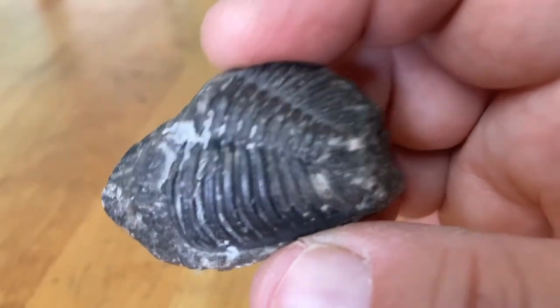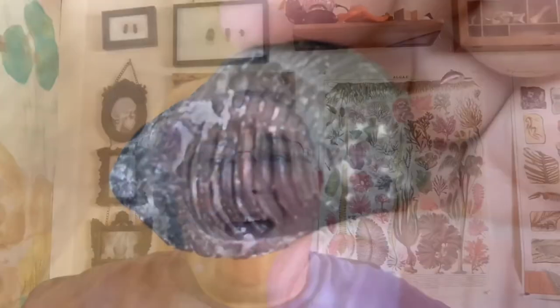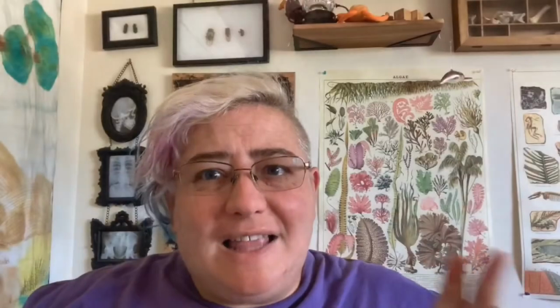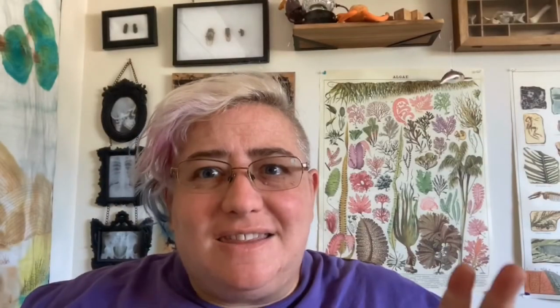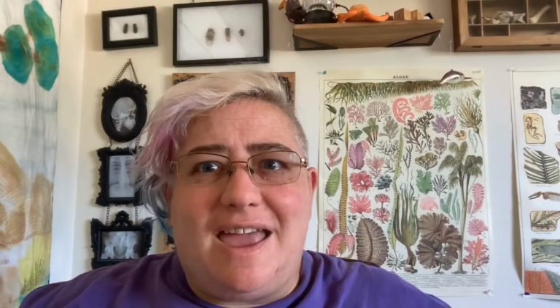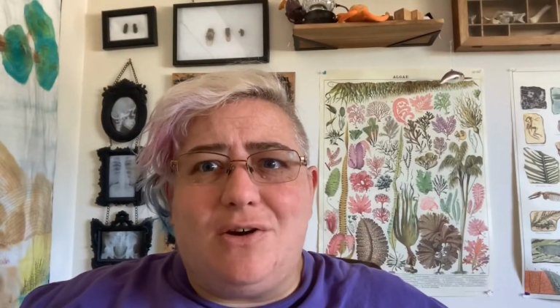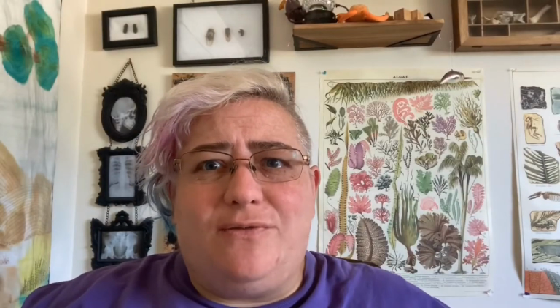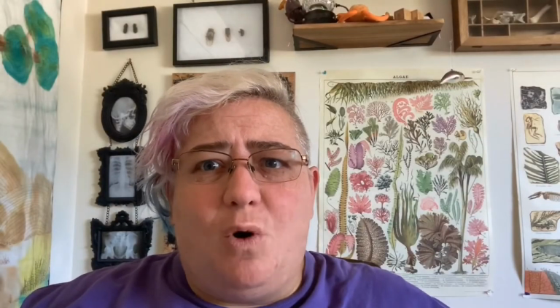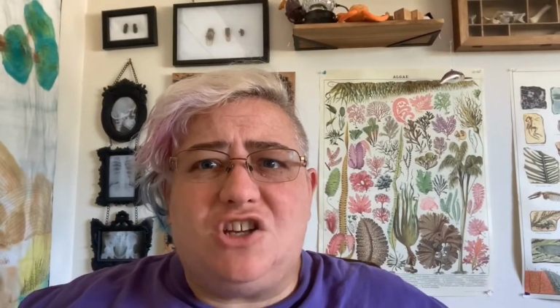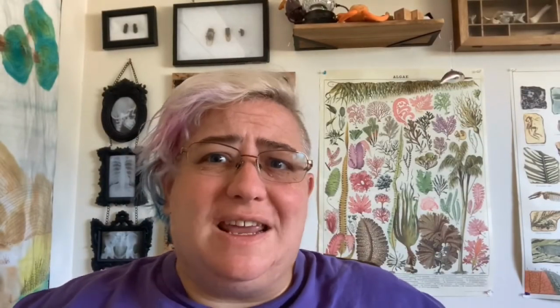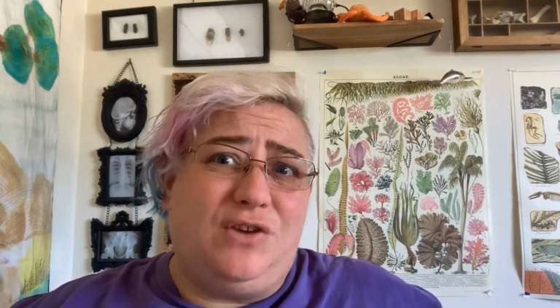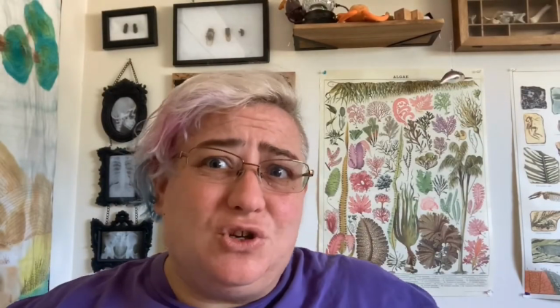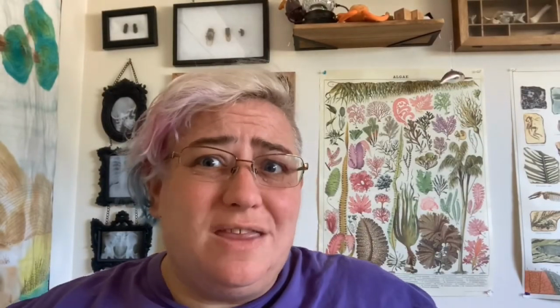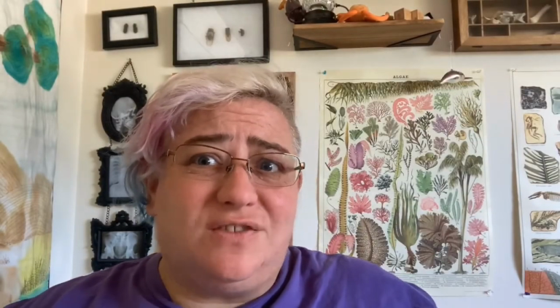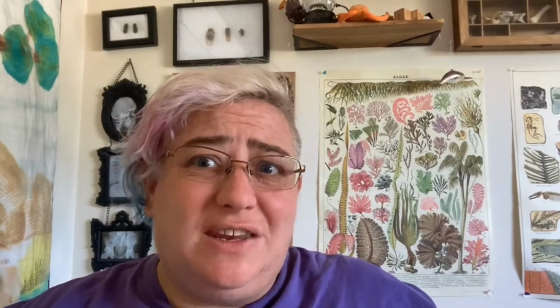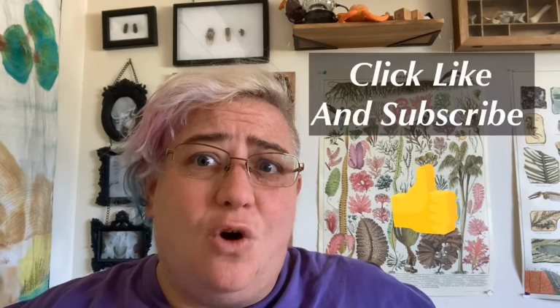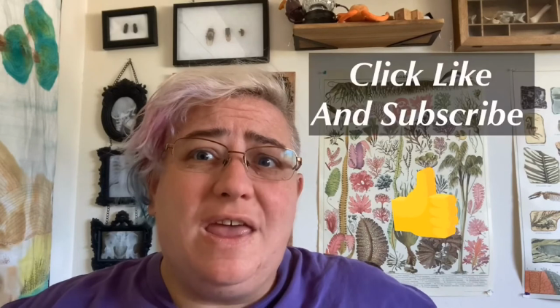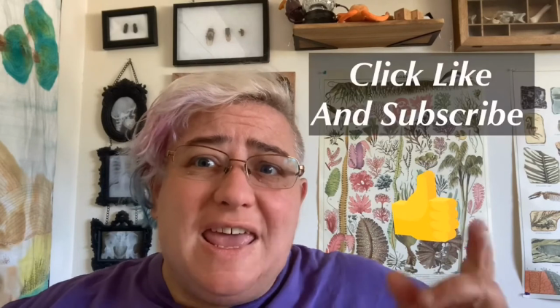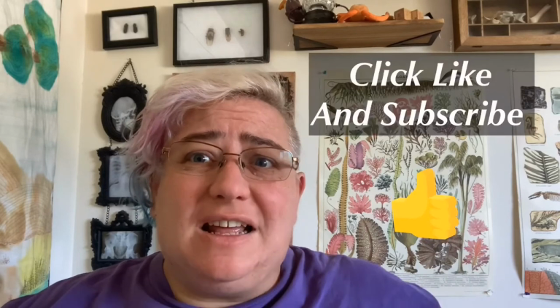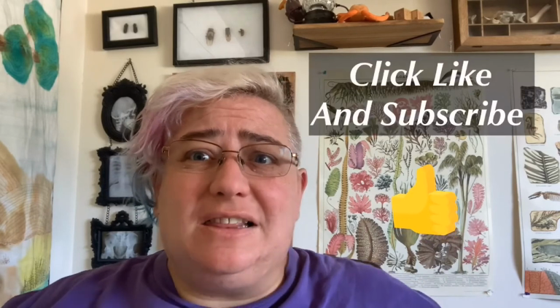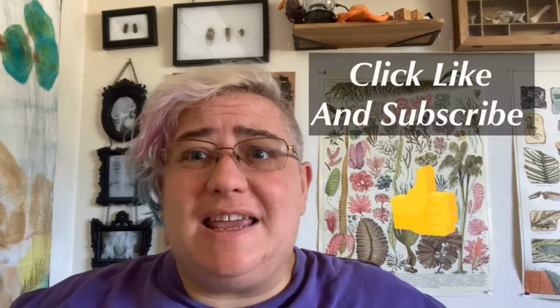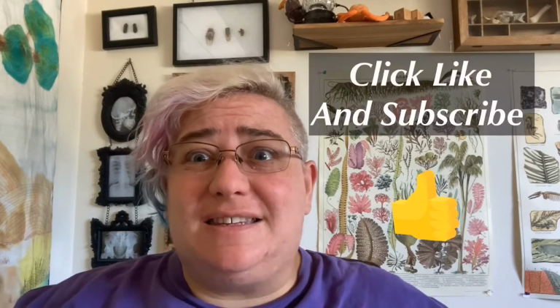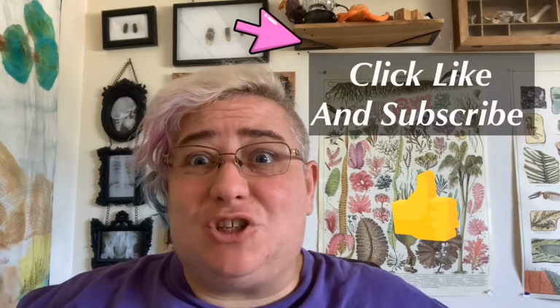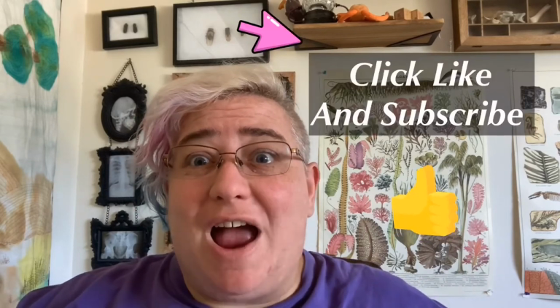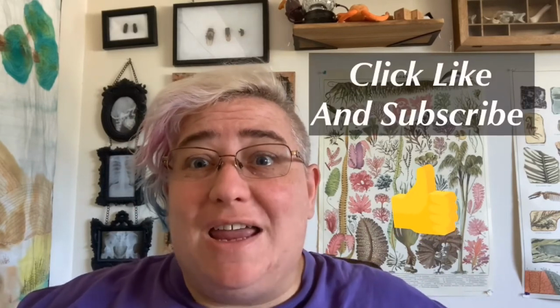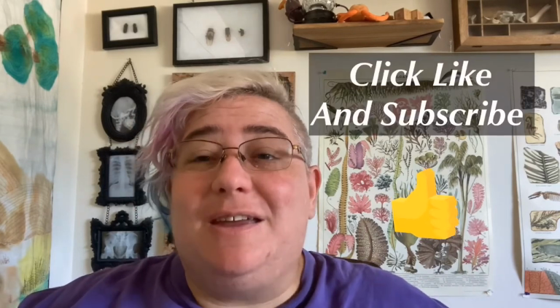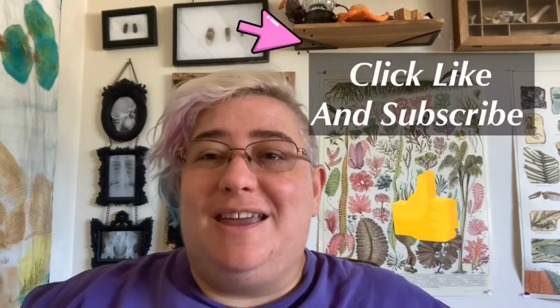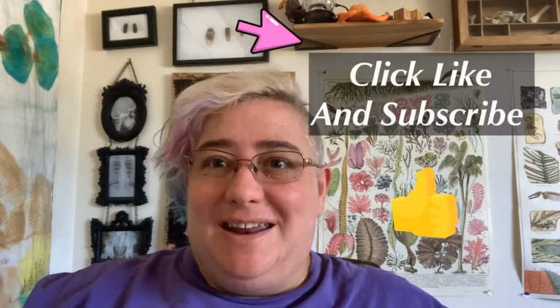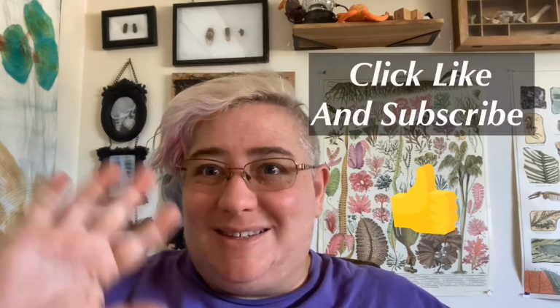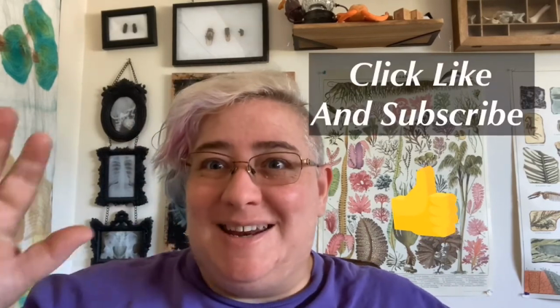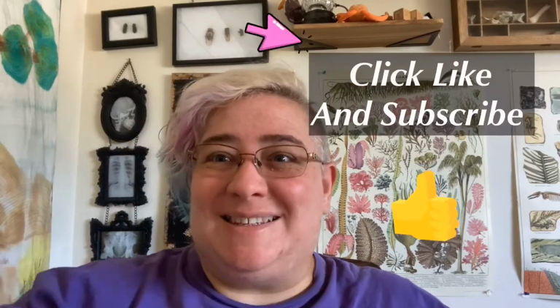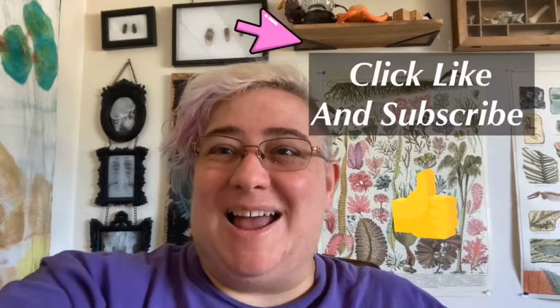I'd like to thank everyone for watching. If you enjoyed this video, hit like and subscribe and I'll see you next time.